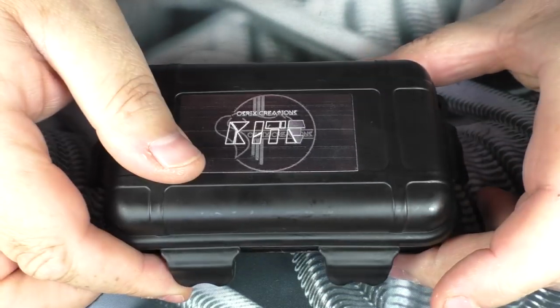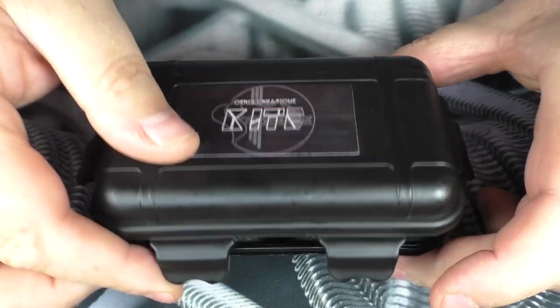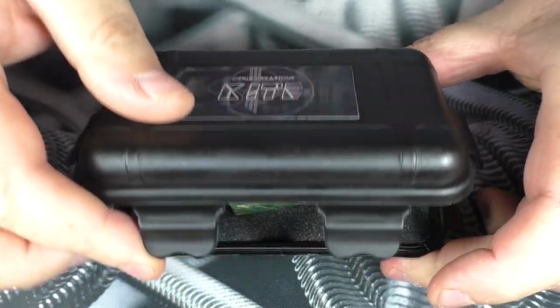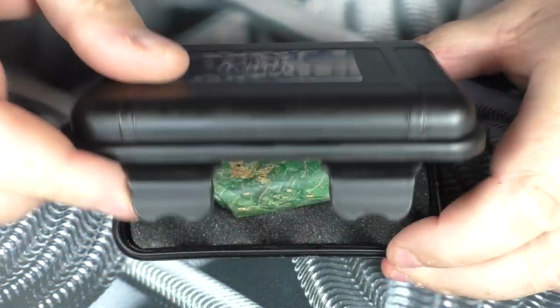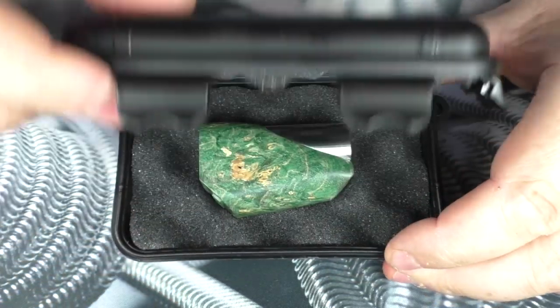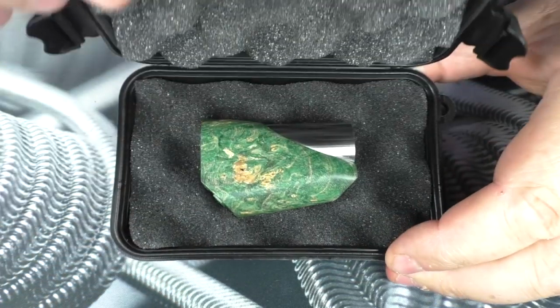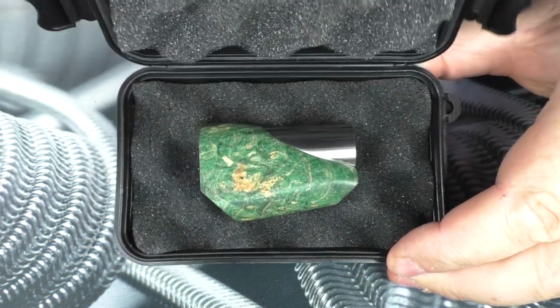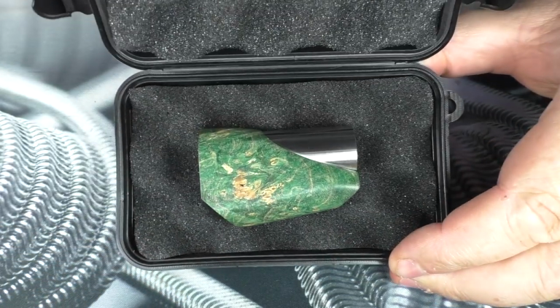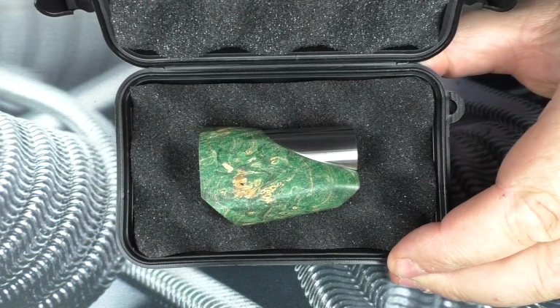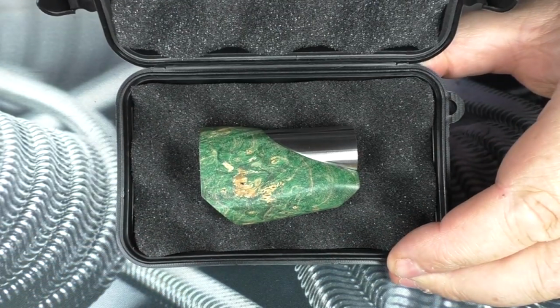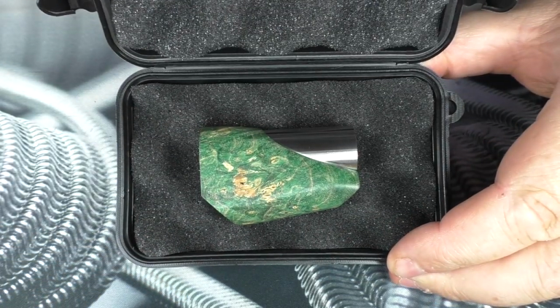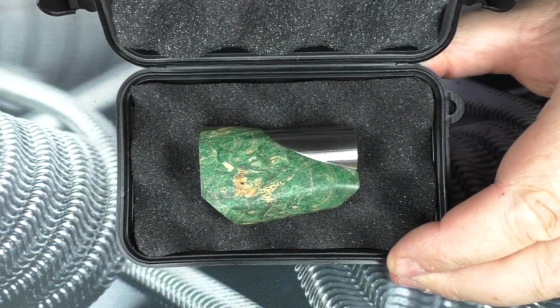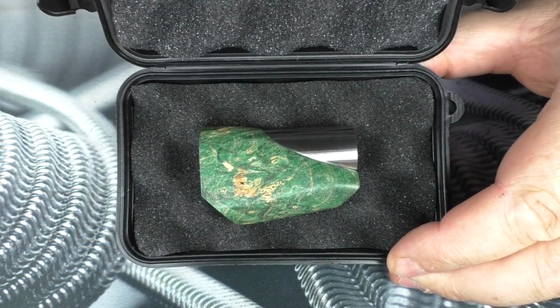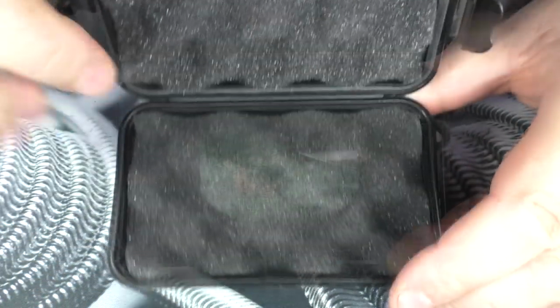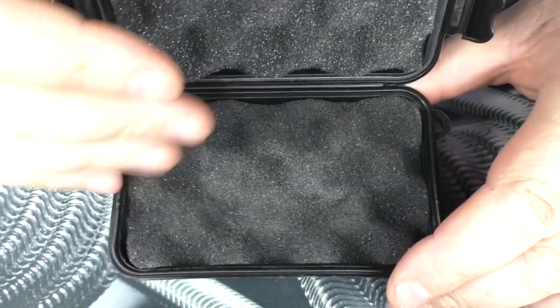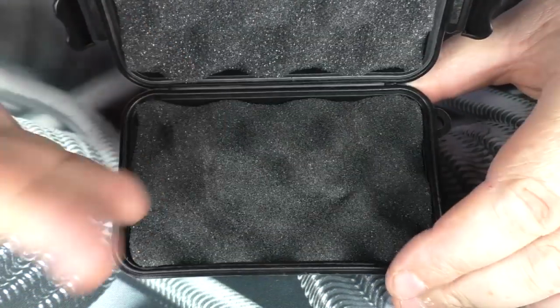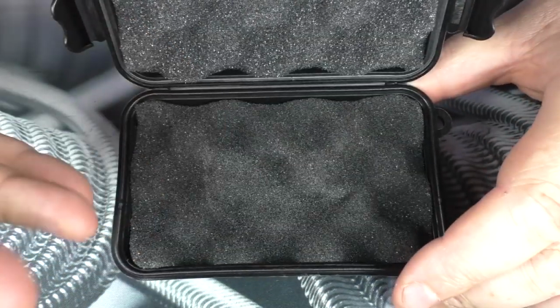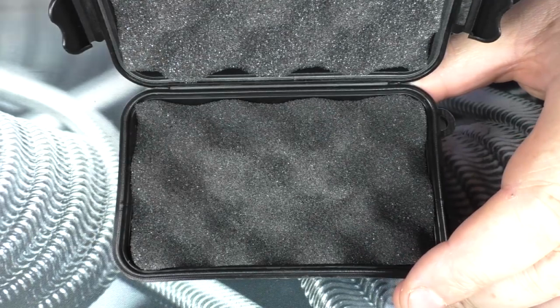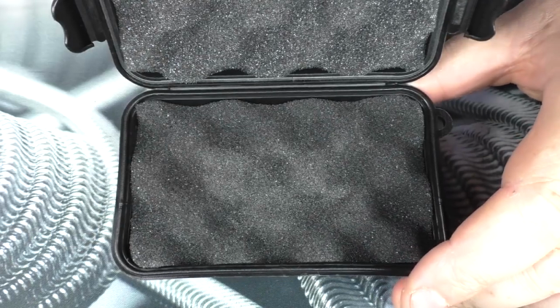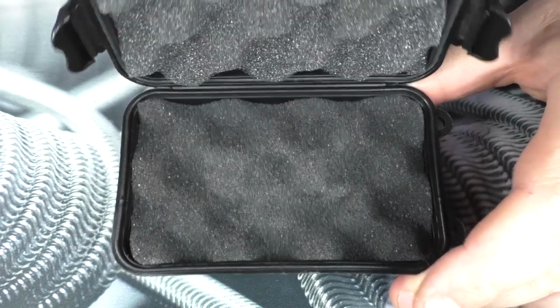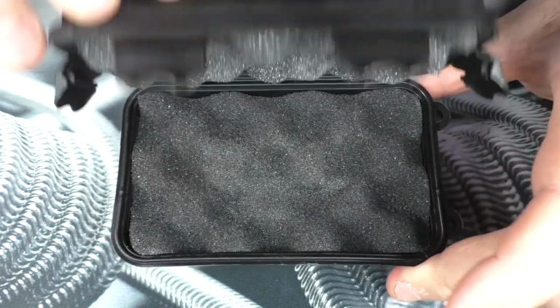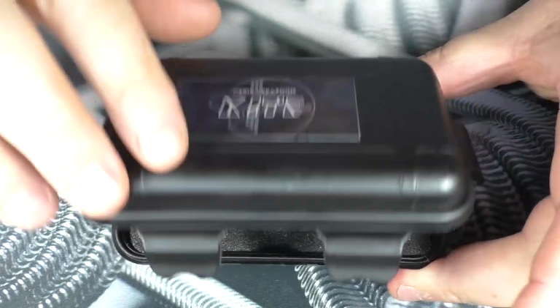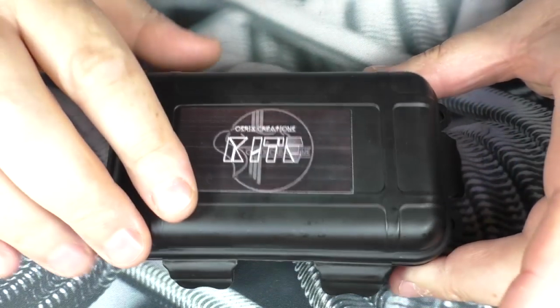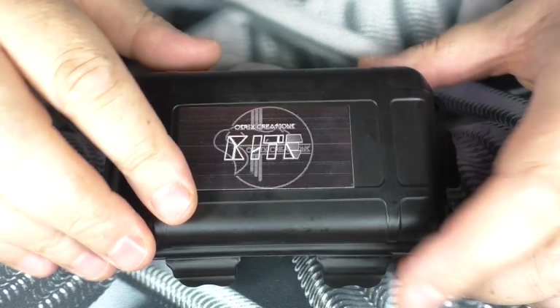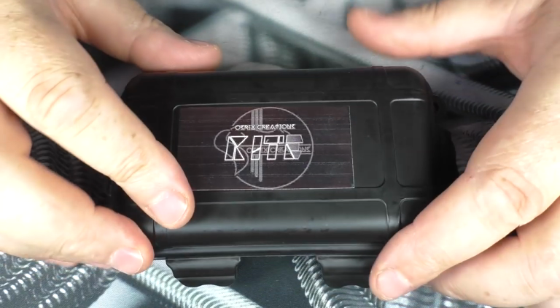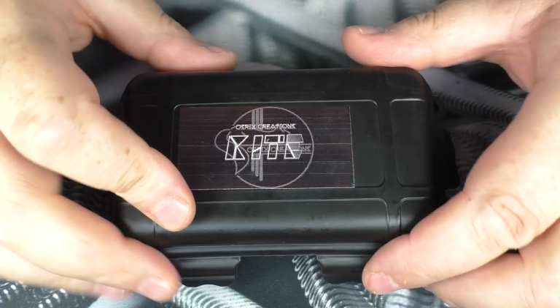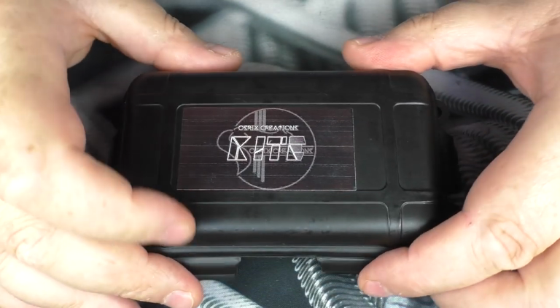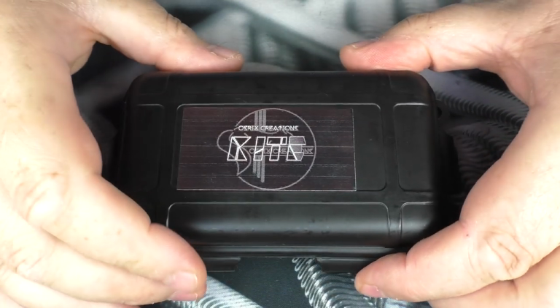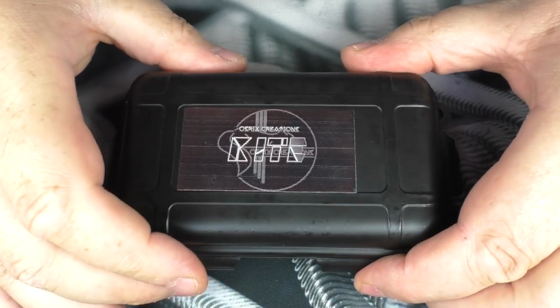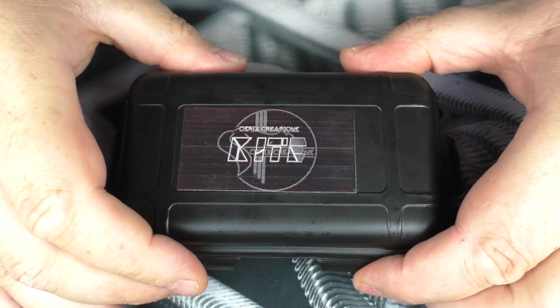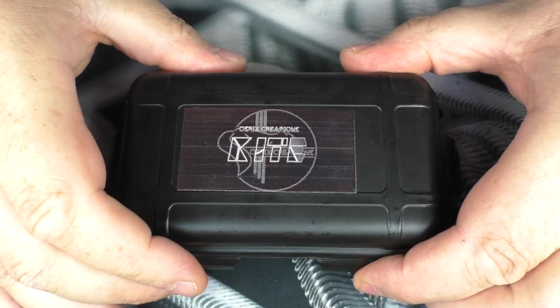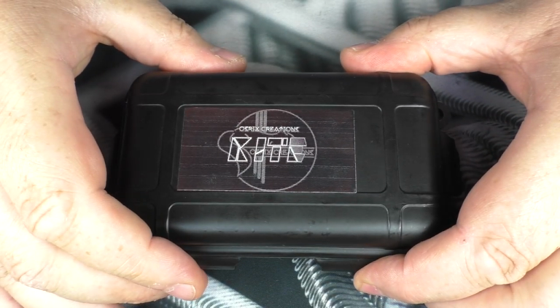Open her up and there we go. There is no manual or anything in here - it's just the mod.